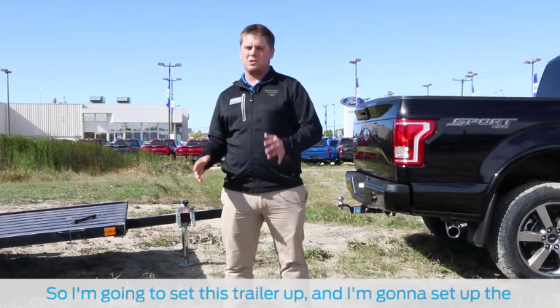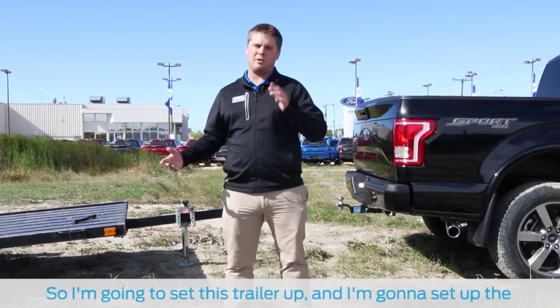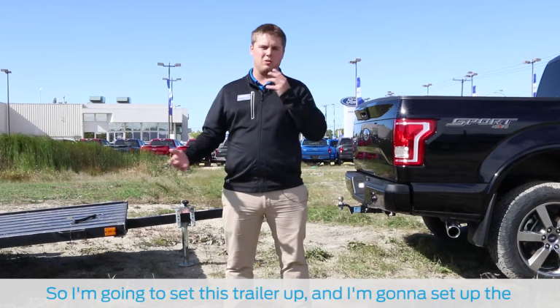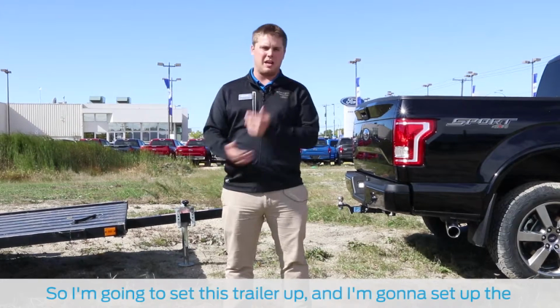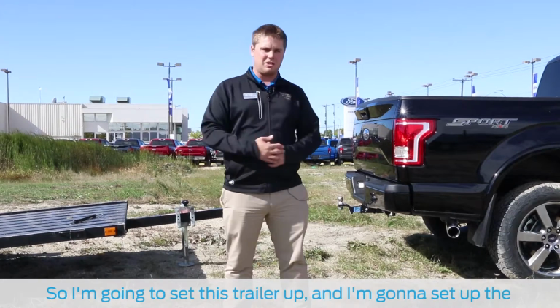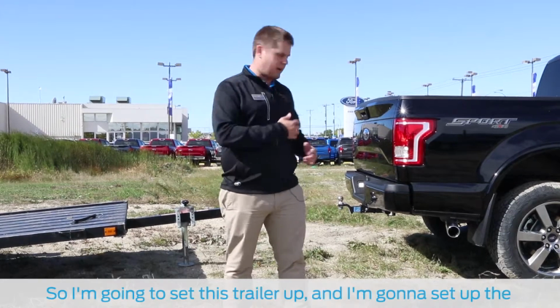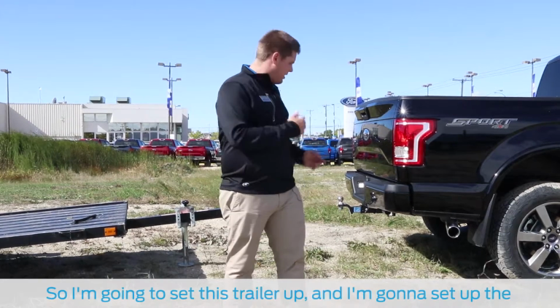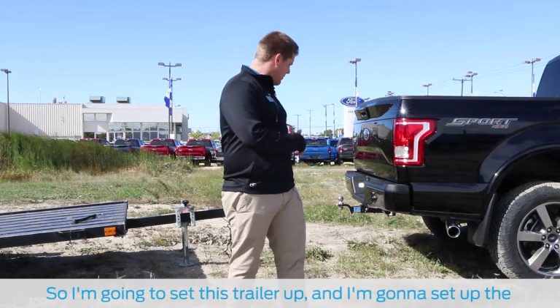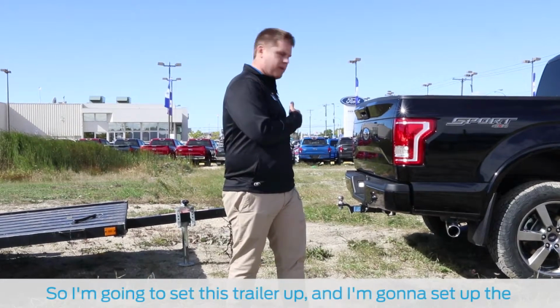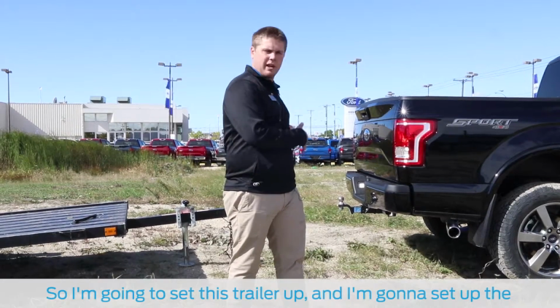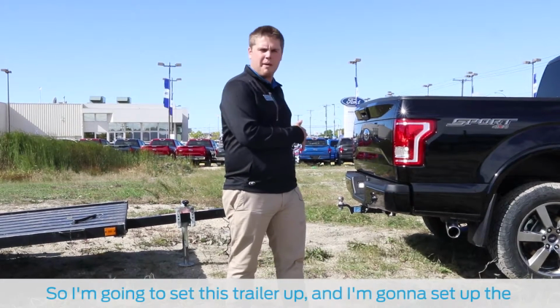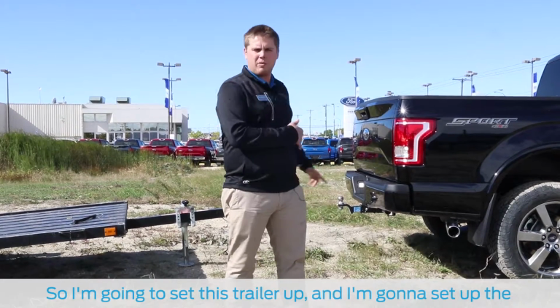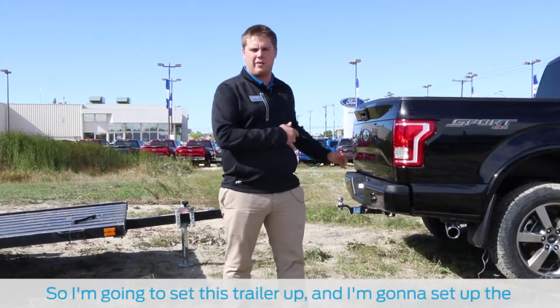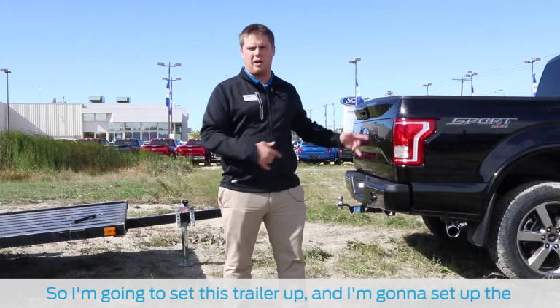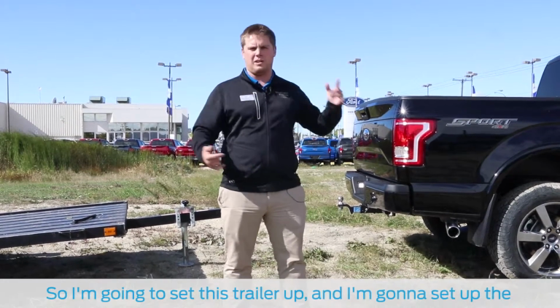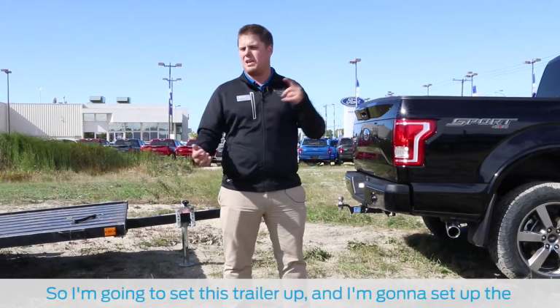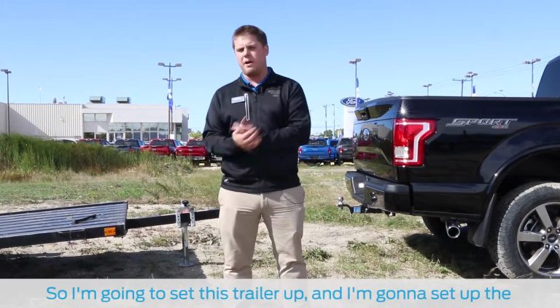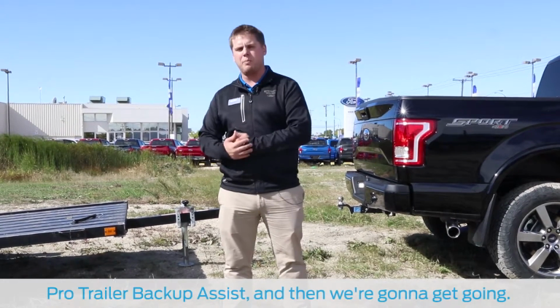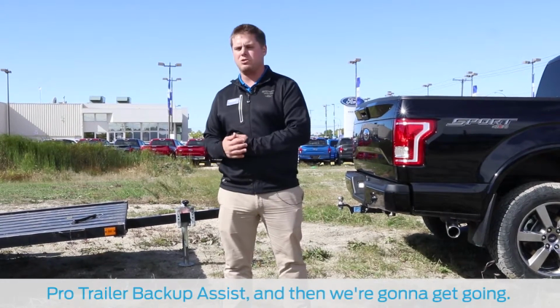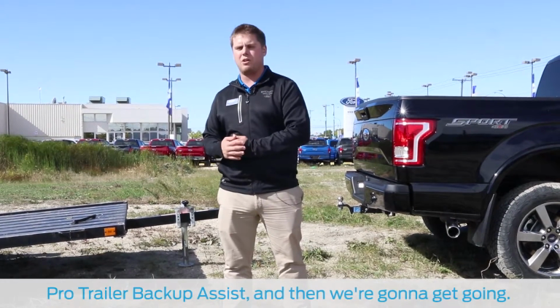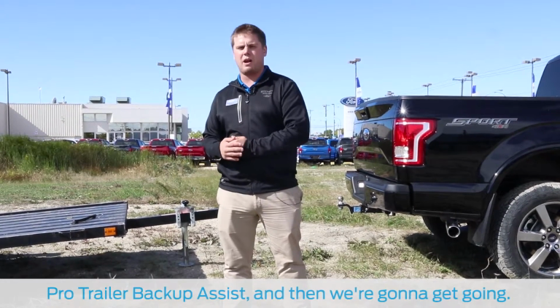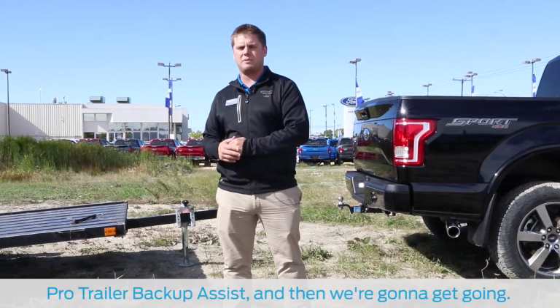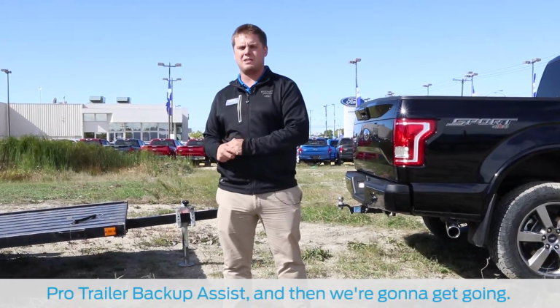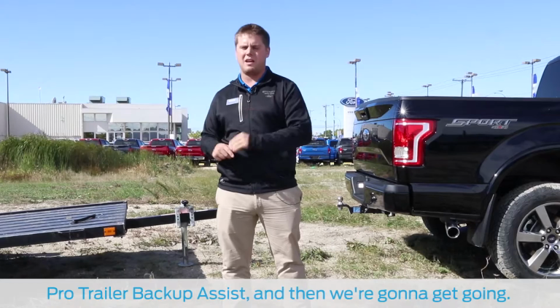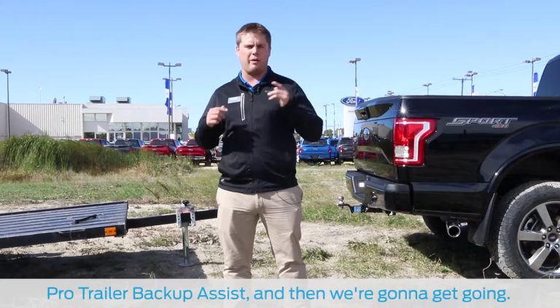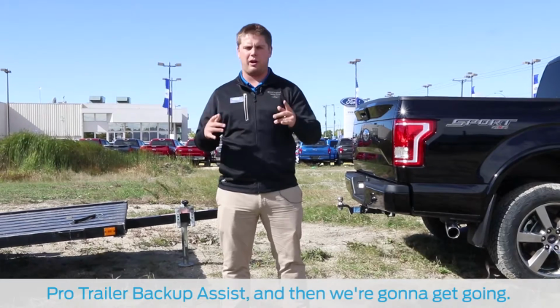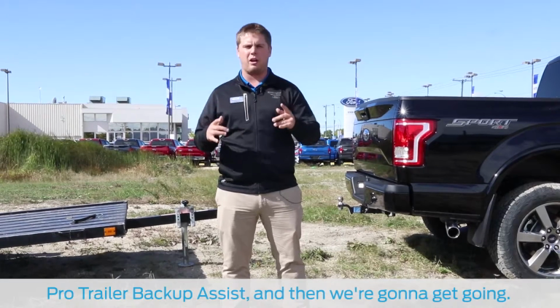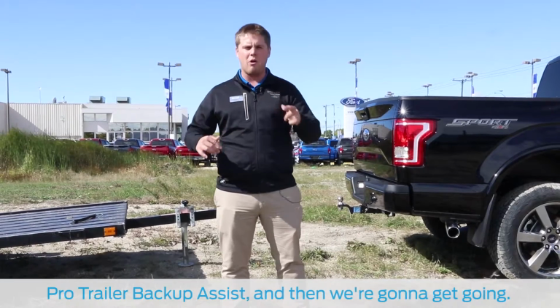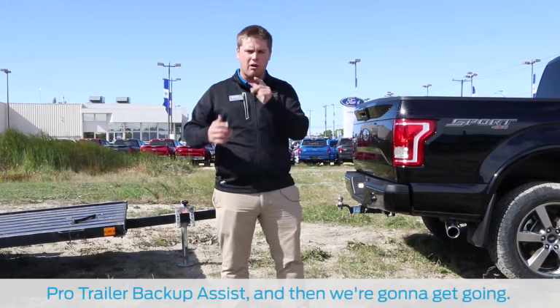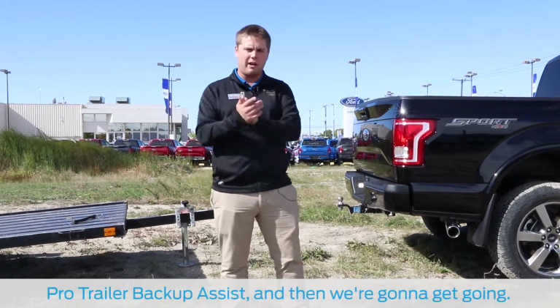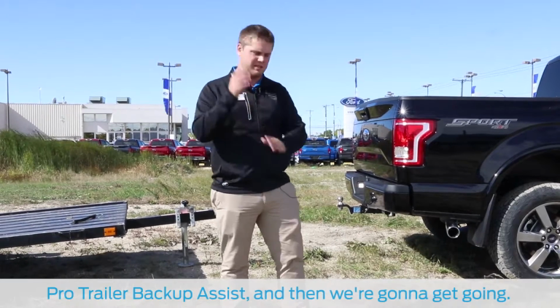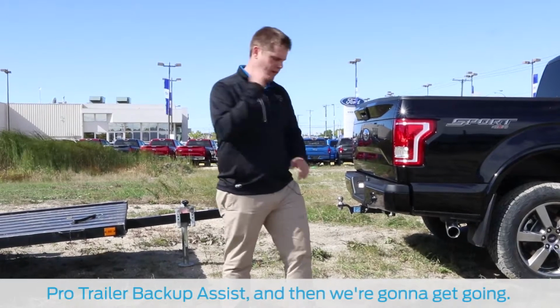So I'm going to go set this trailer up, hook it up, and then set up the Pro Trailer Backup Assist, and then we're going to get going. Alright, let's give her.